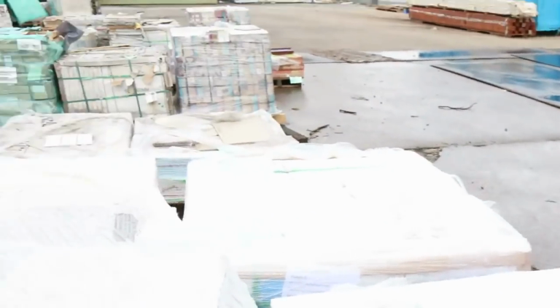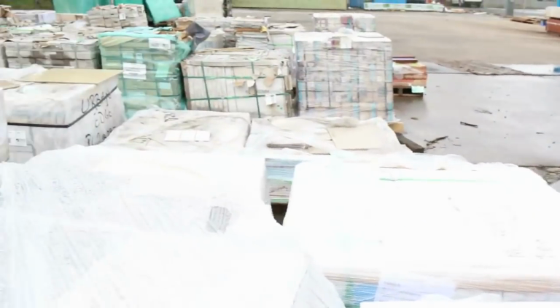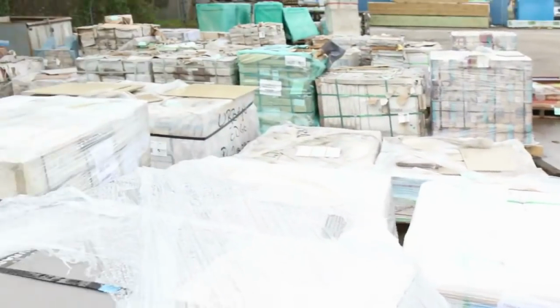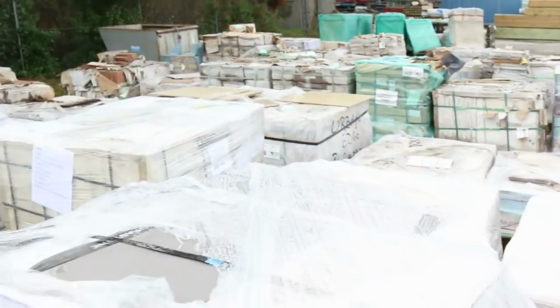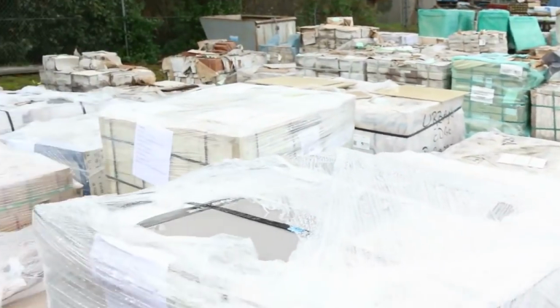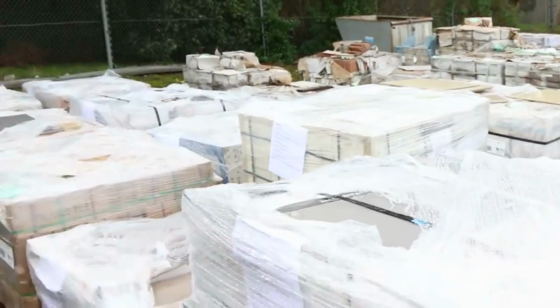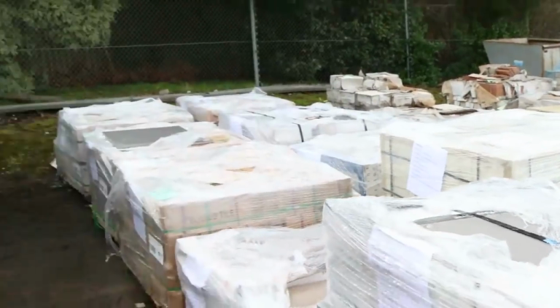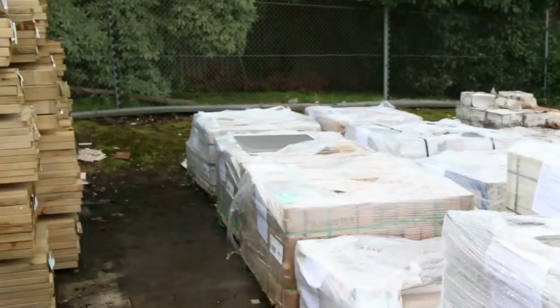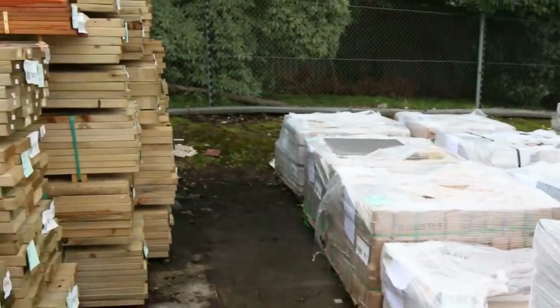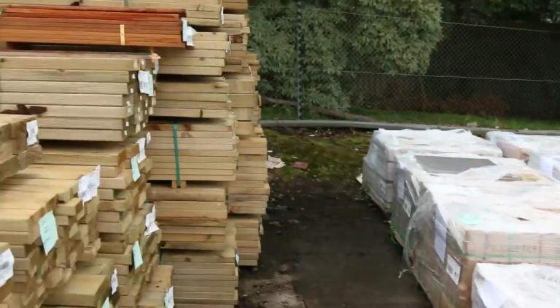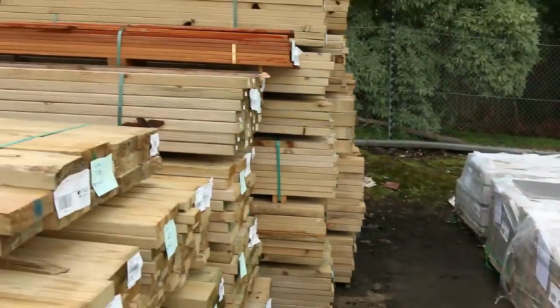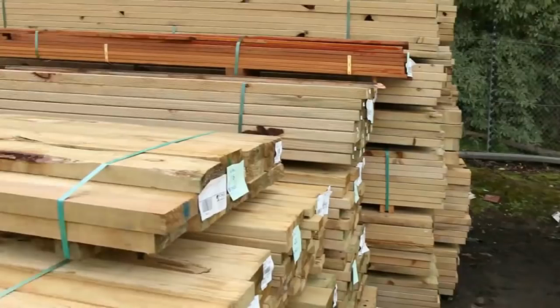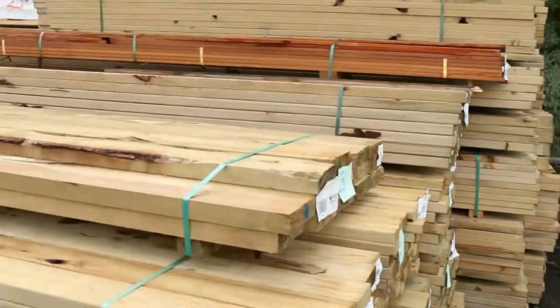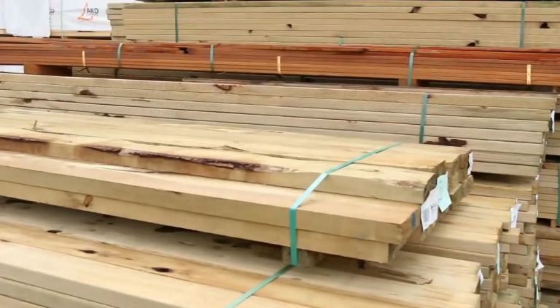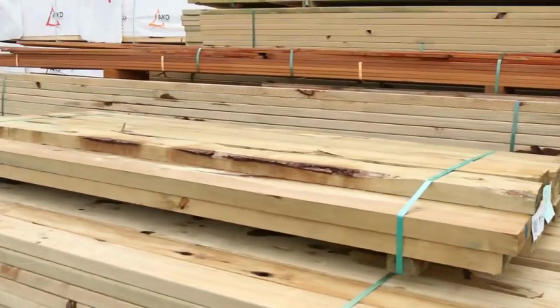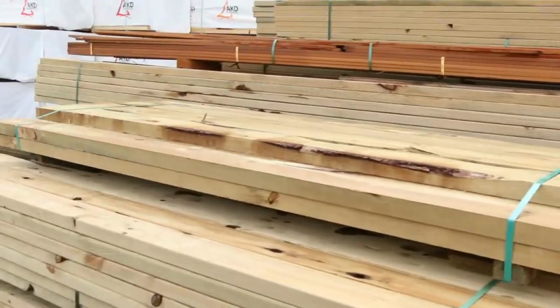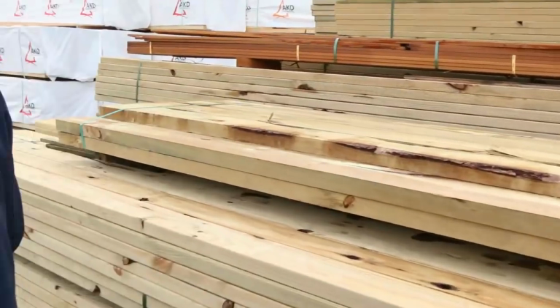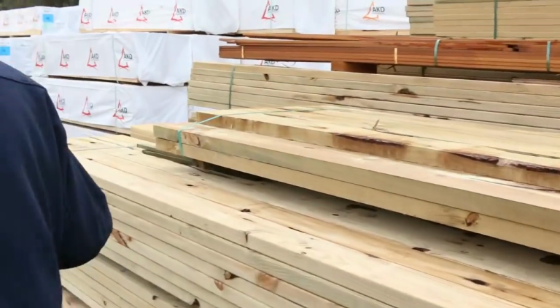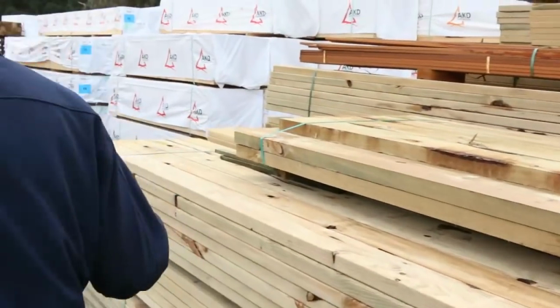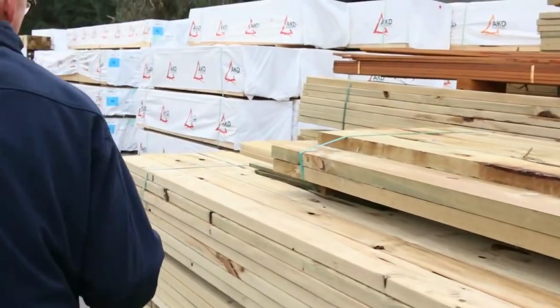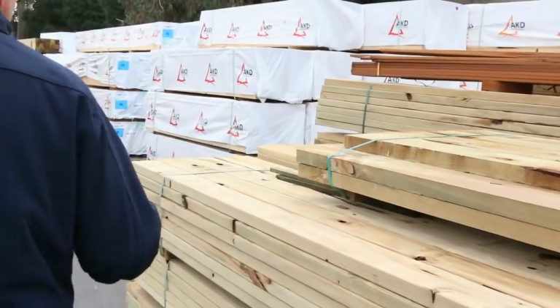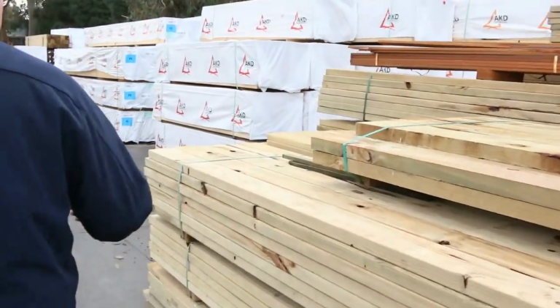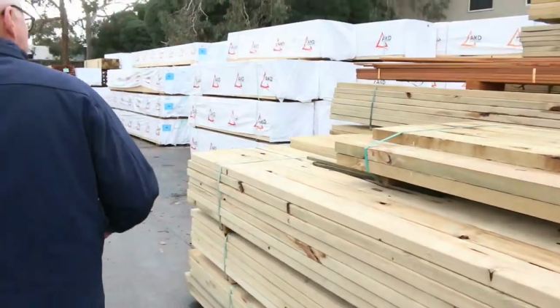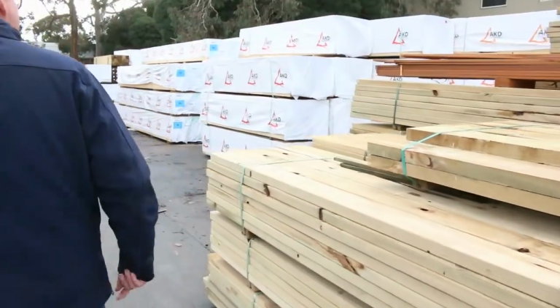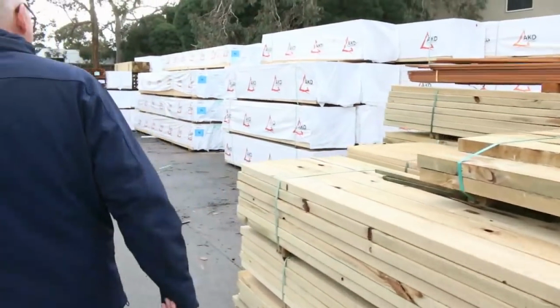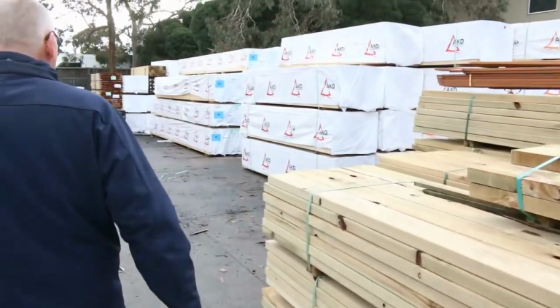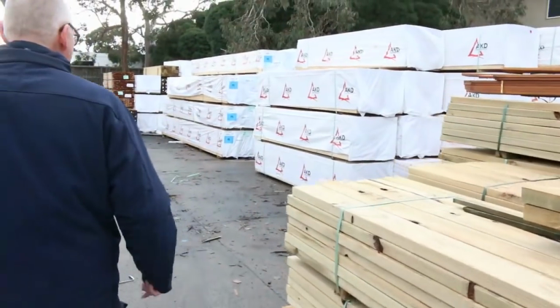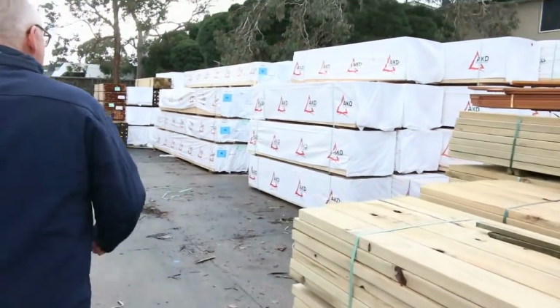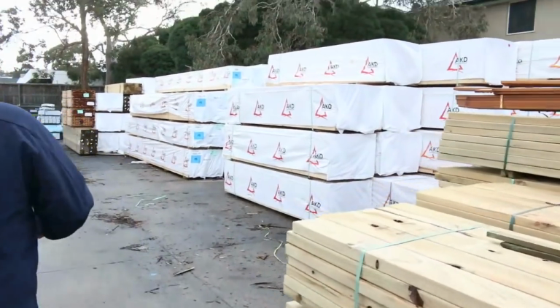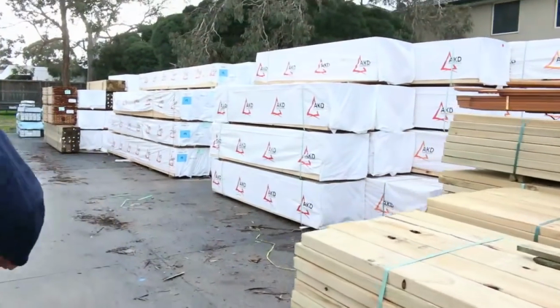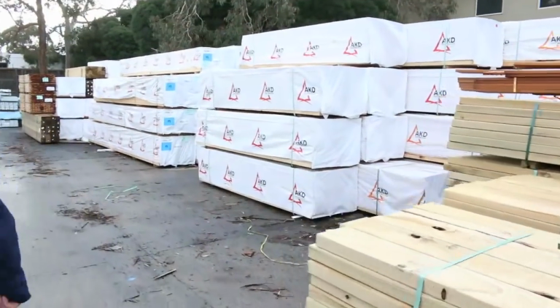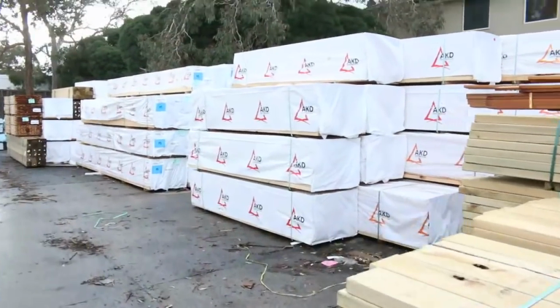We've got some fantastic load of windows. We've got Vic Ash in this week. We've got the lot.